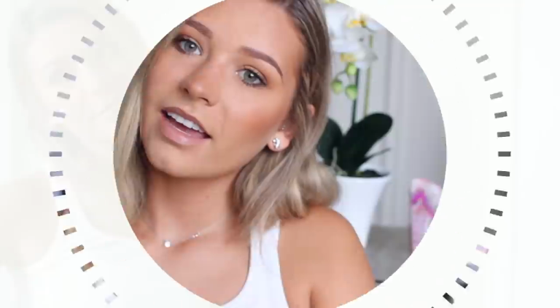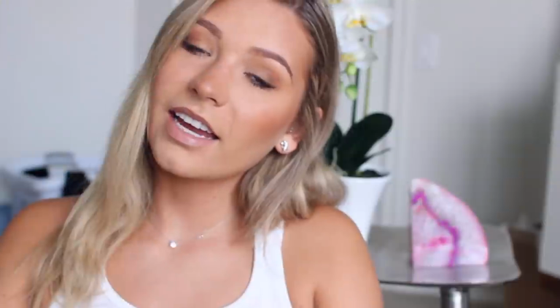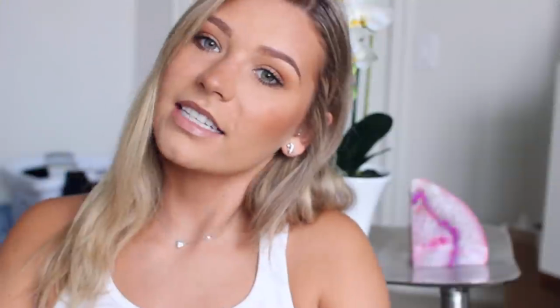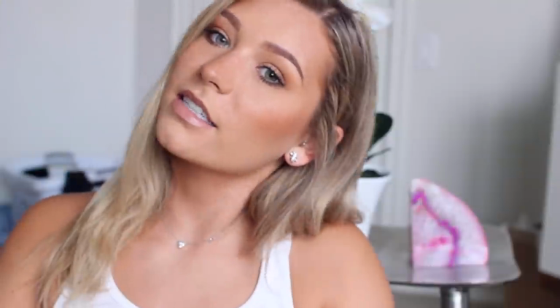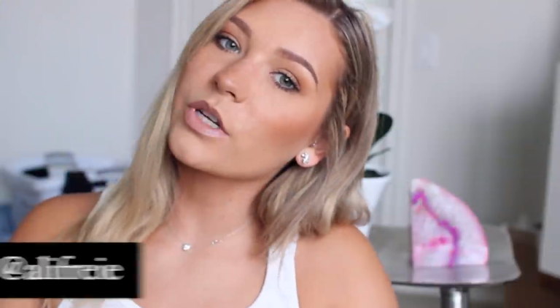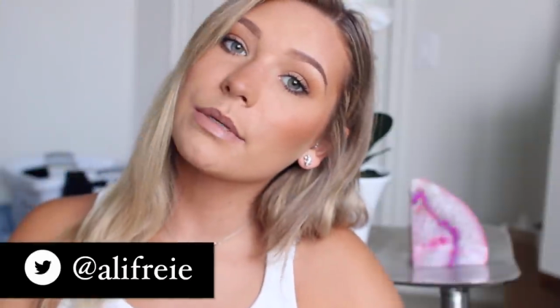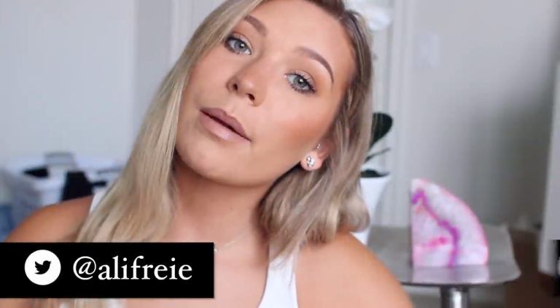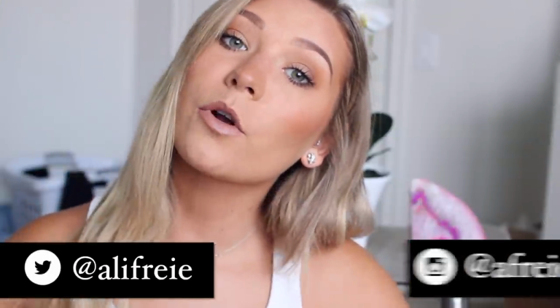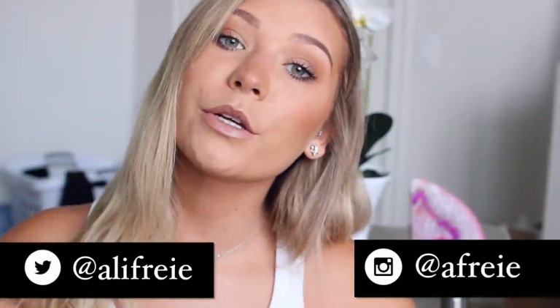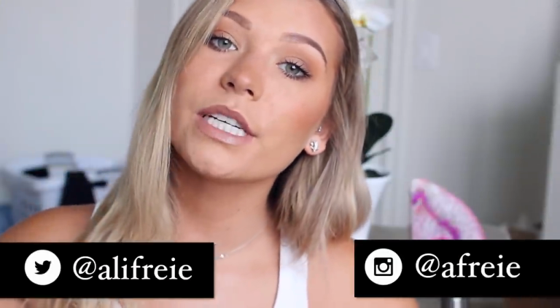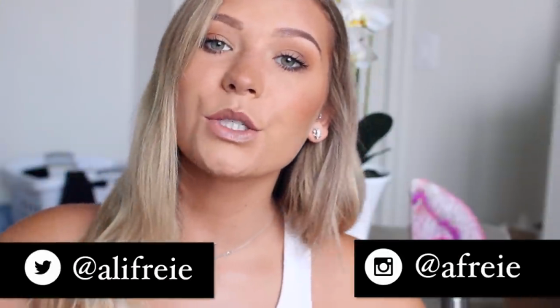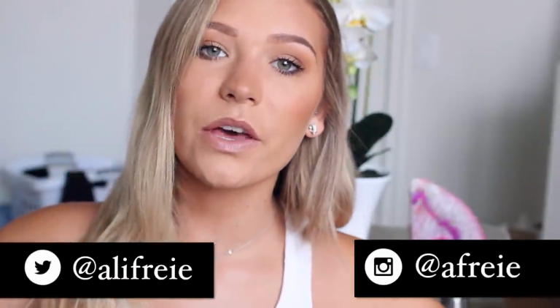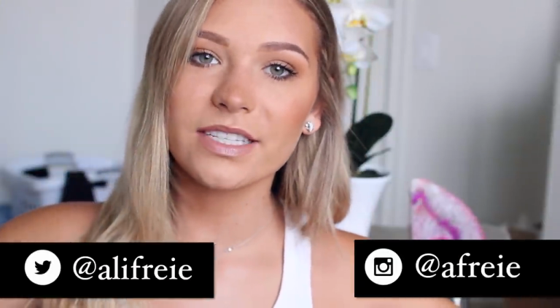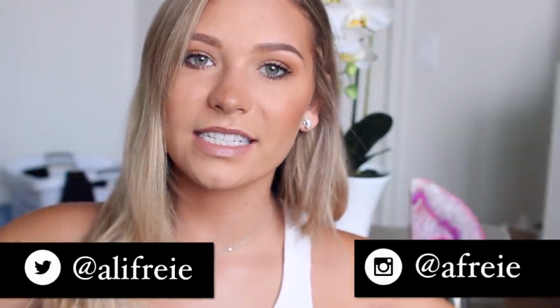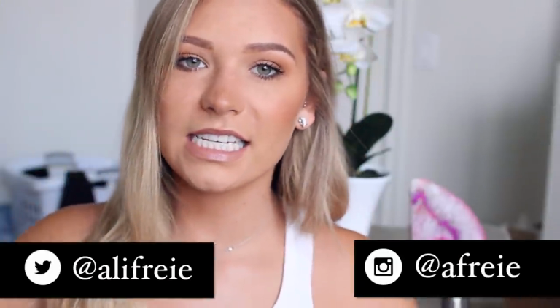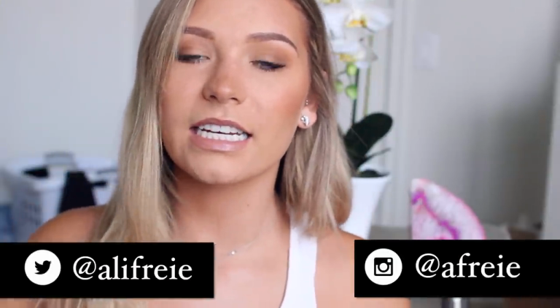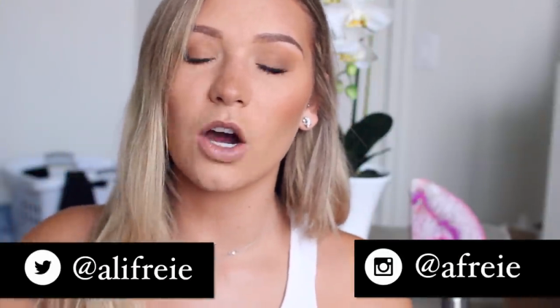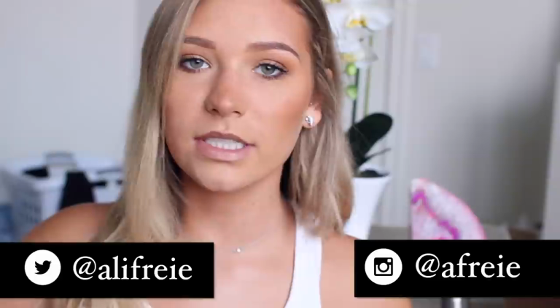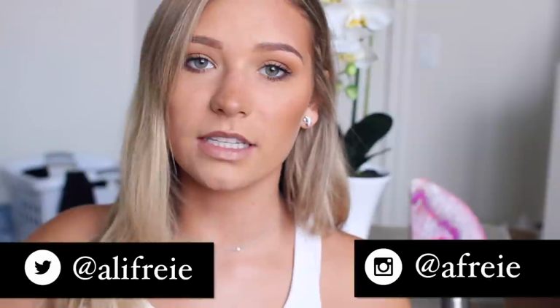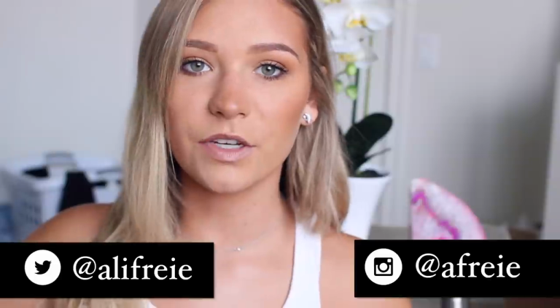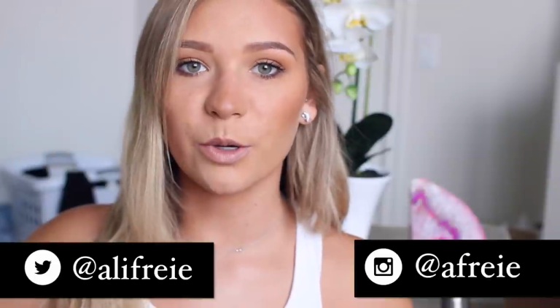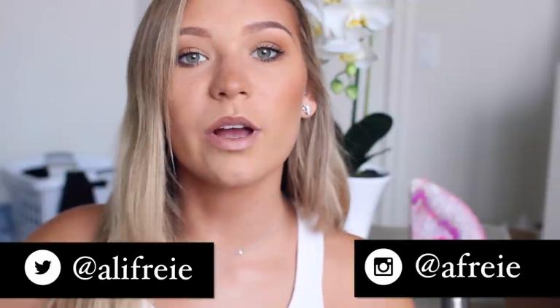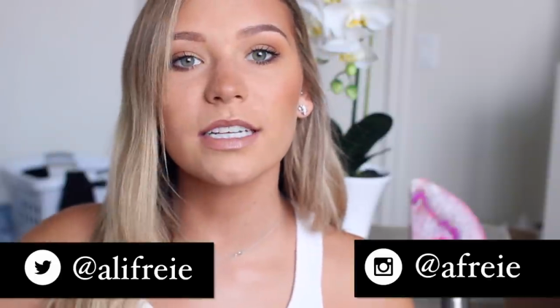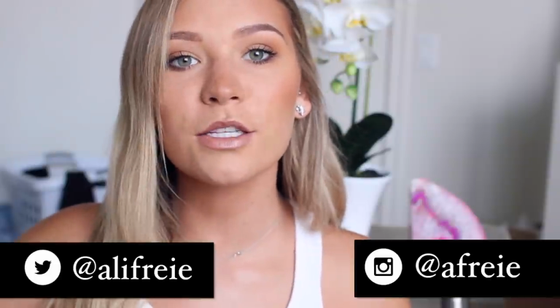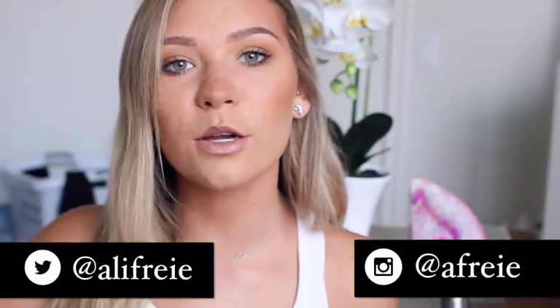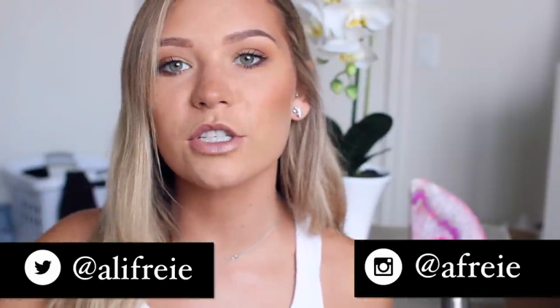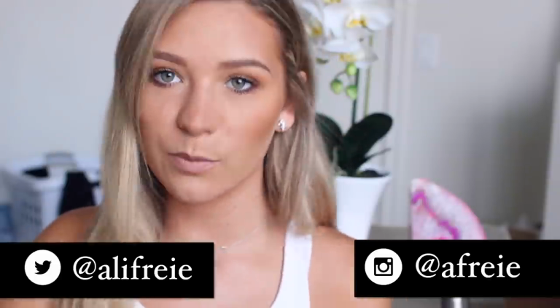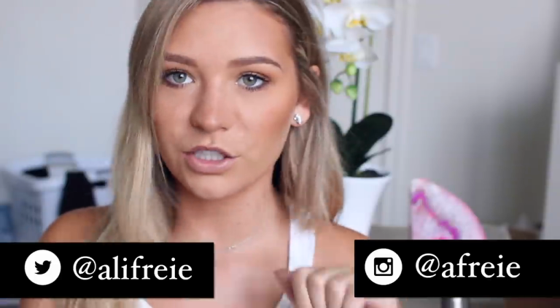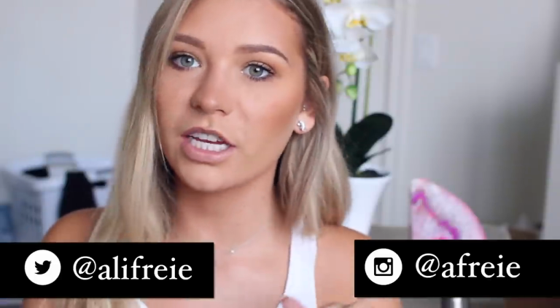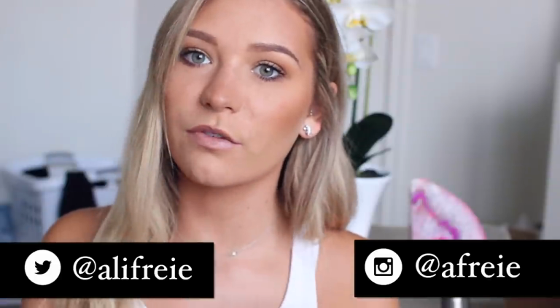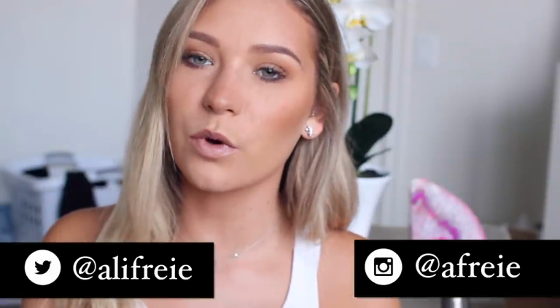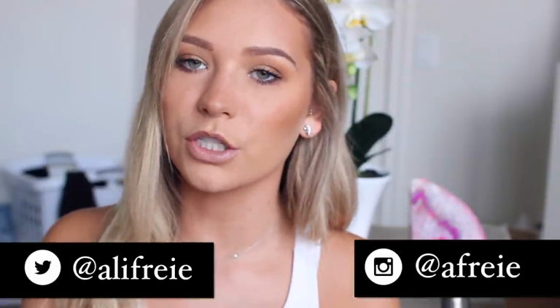Hey guys, this is going to be my morning routine 2016. I always get this video requested, so just keep watching if you want to.